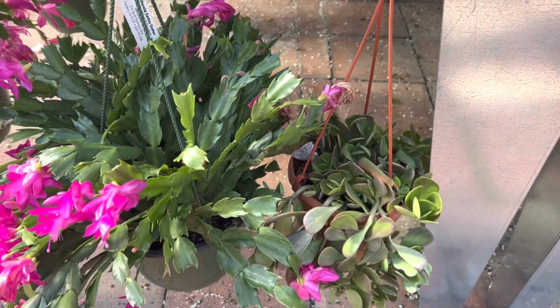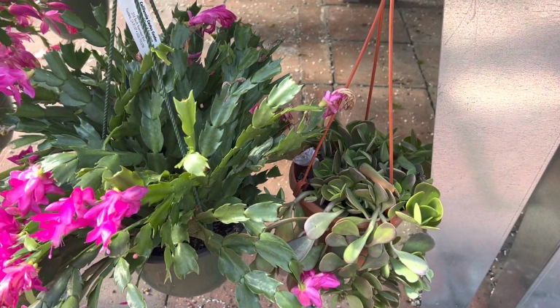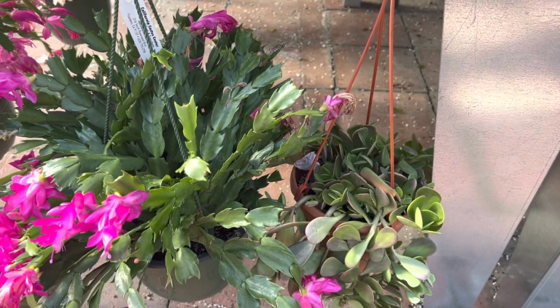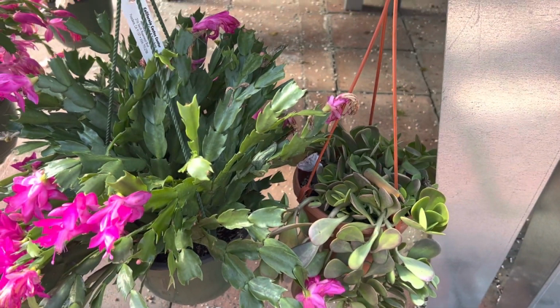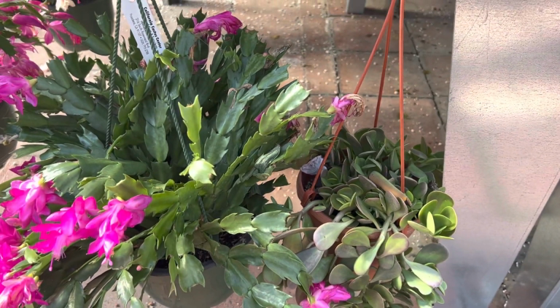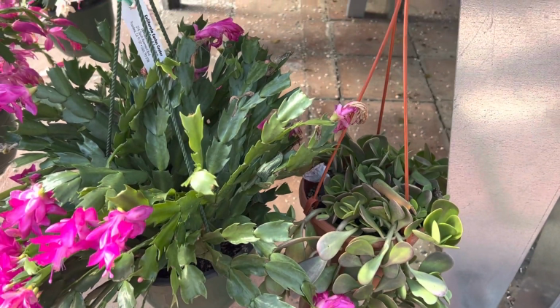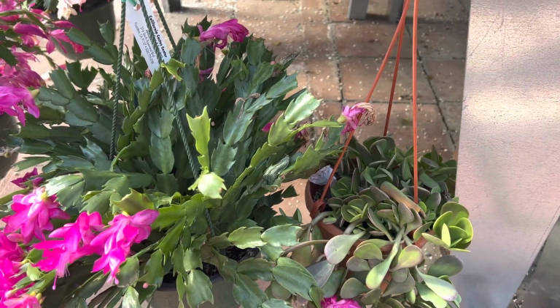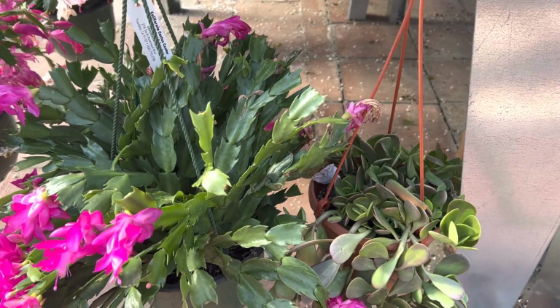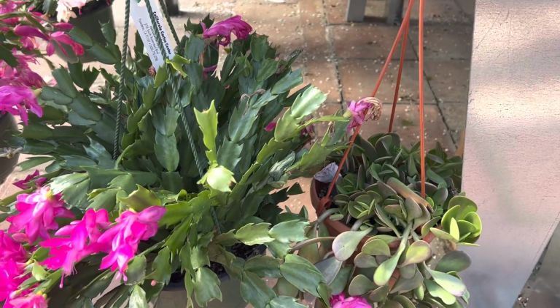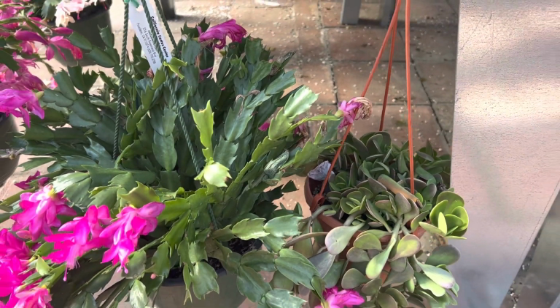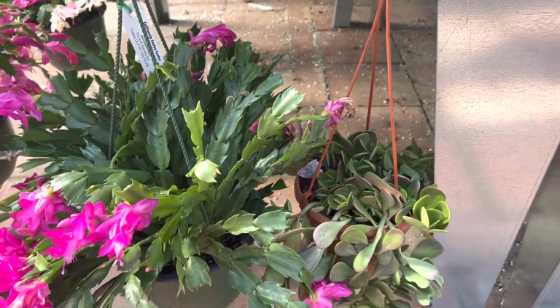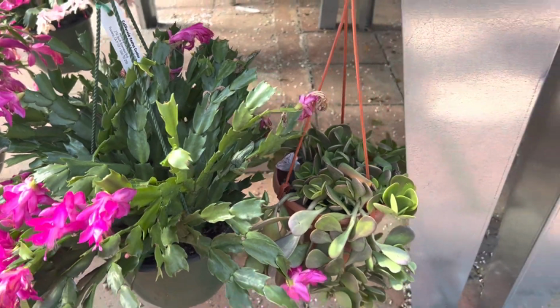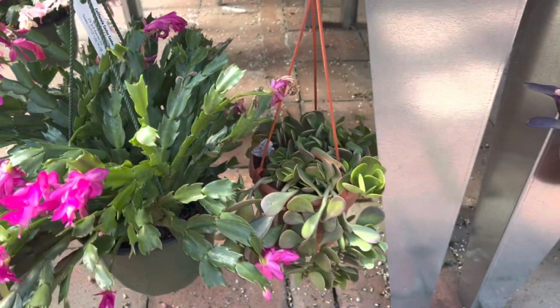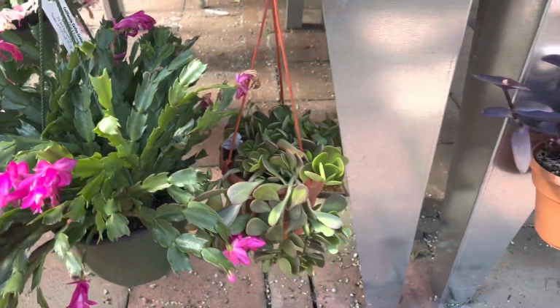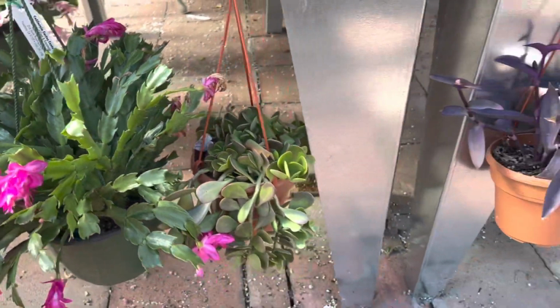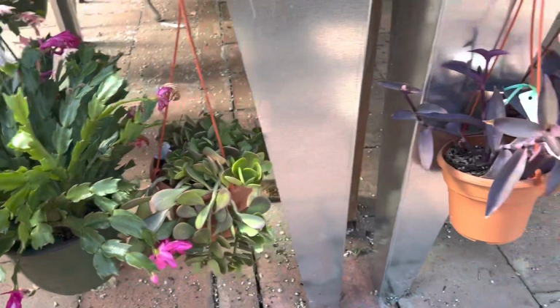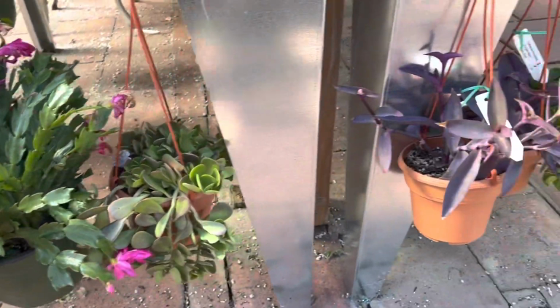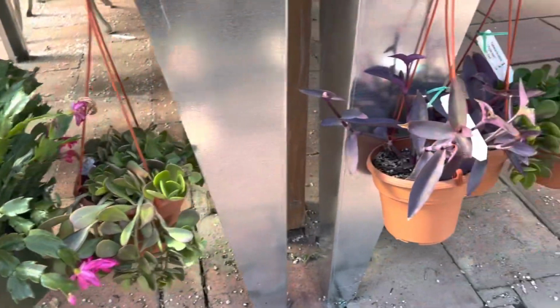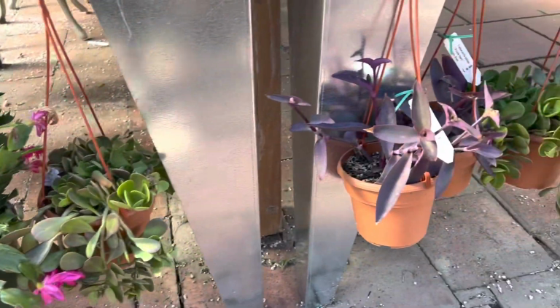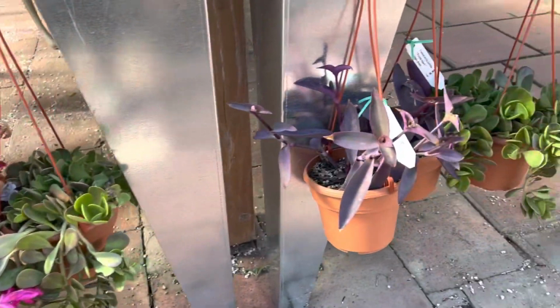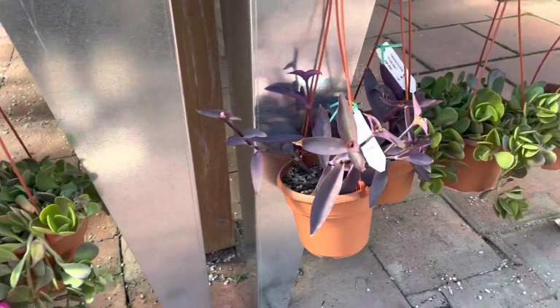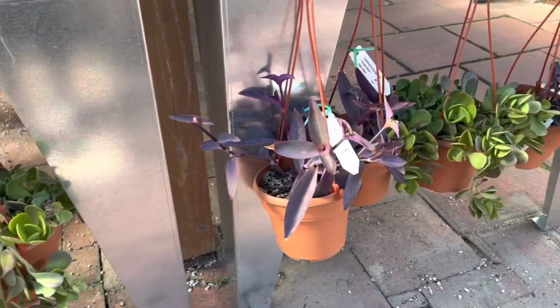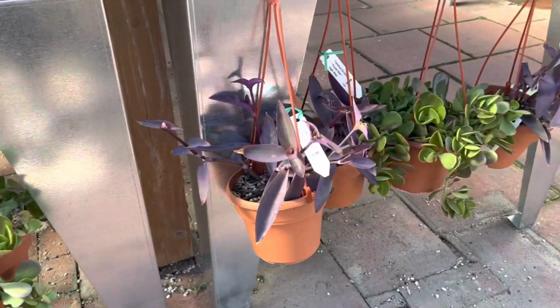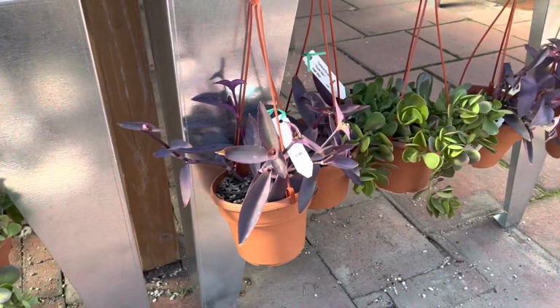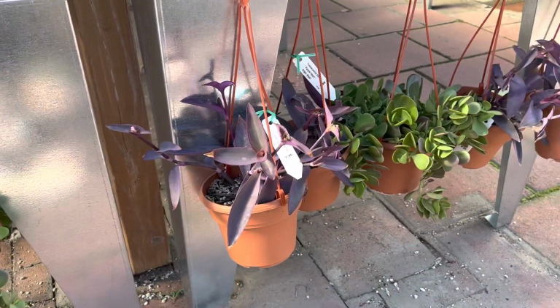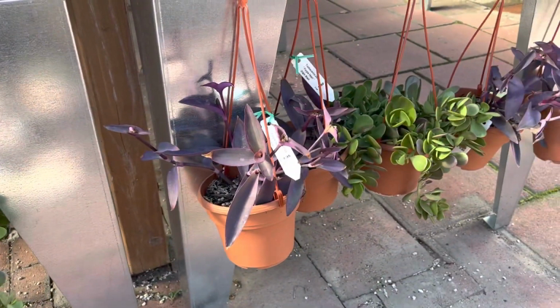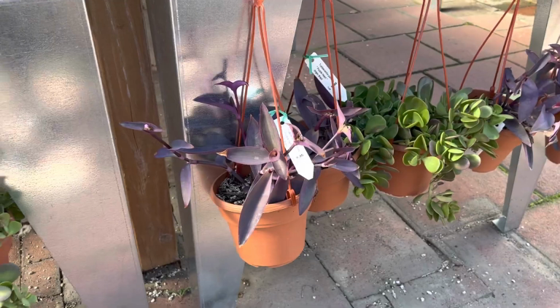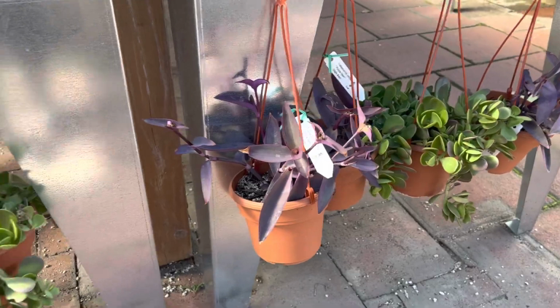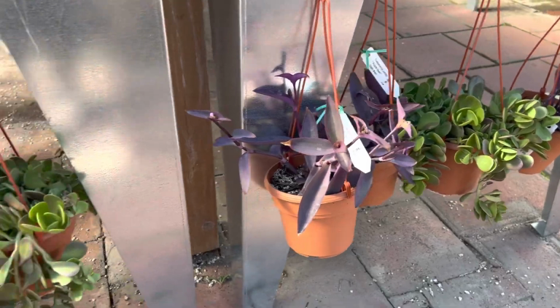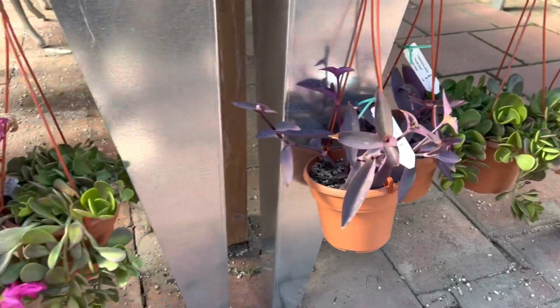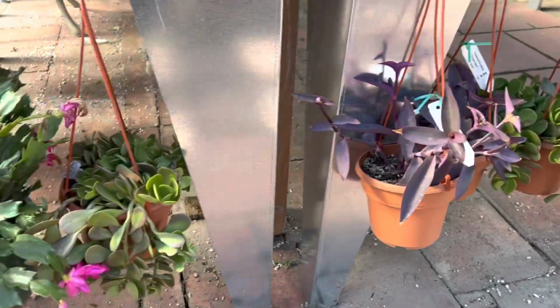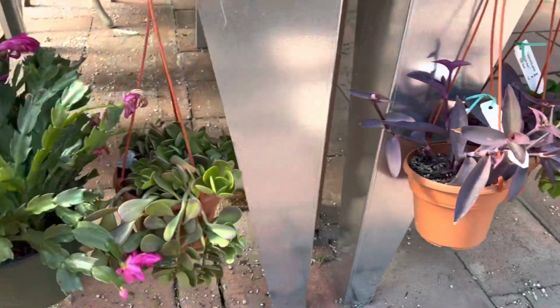Hi, this is Melini. I have all these hanging and trailing succulents that I wanted to show you.